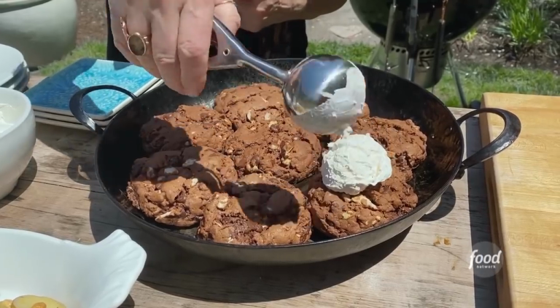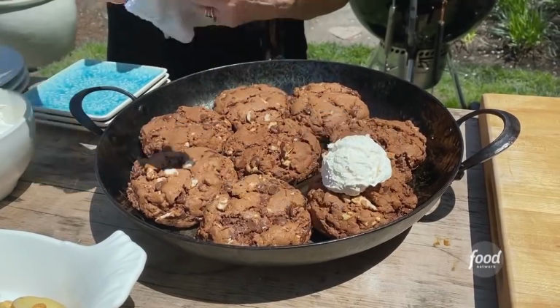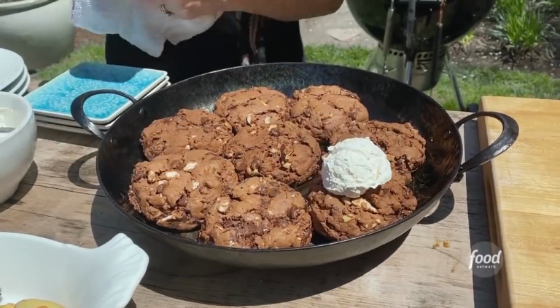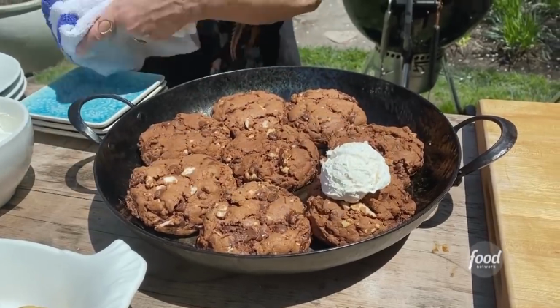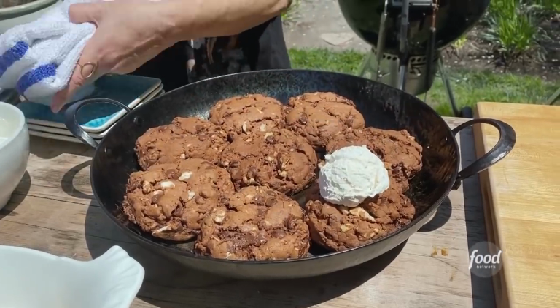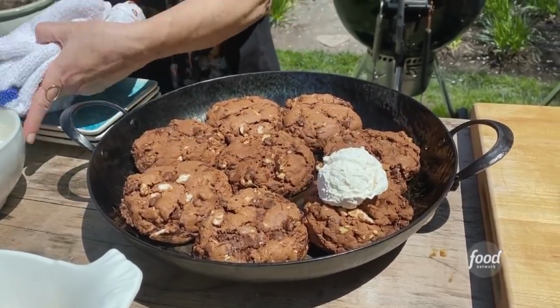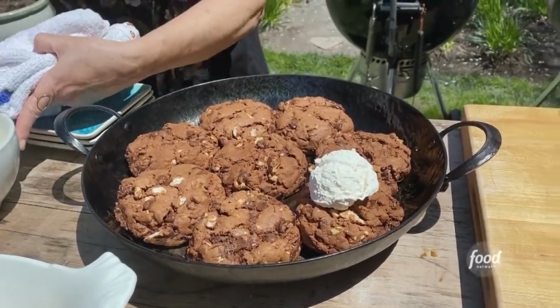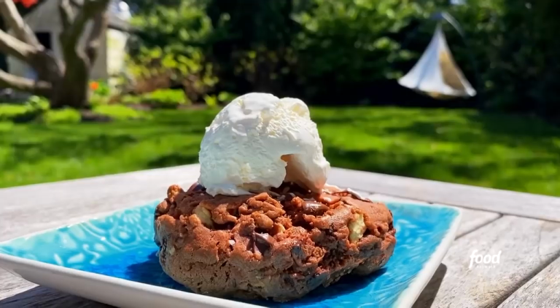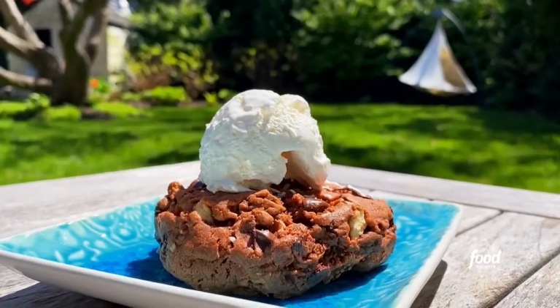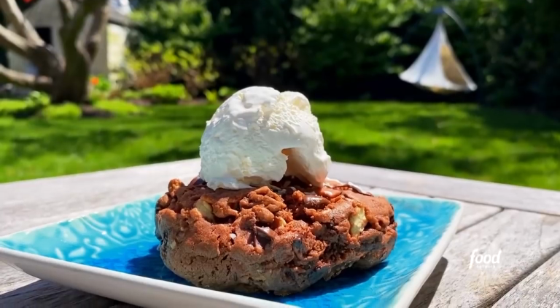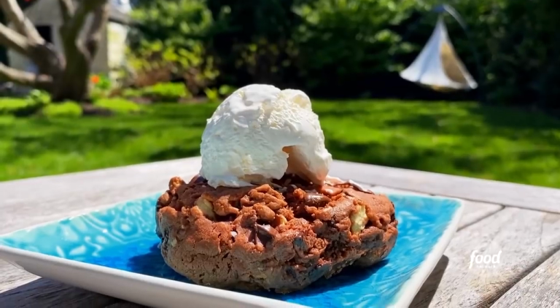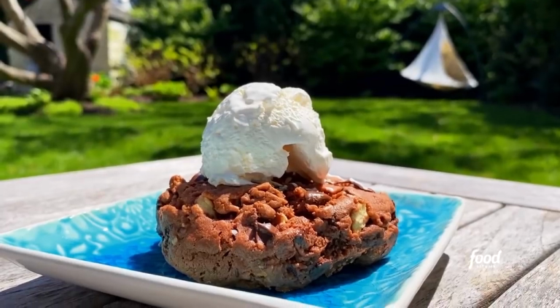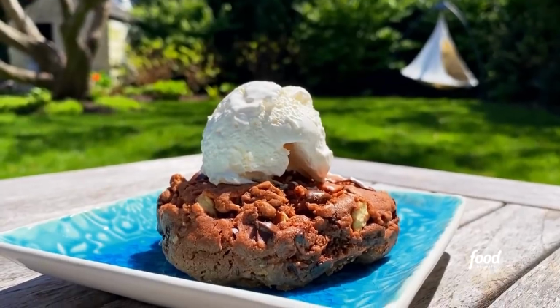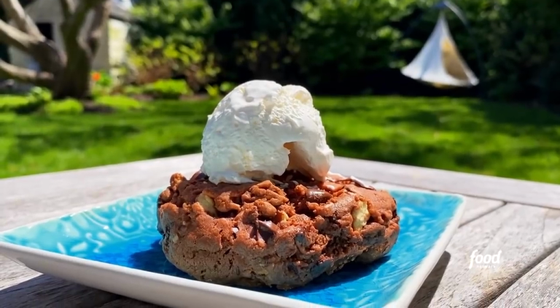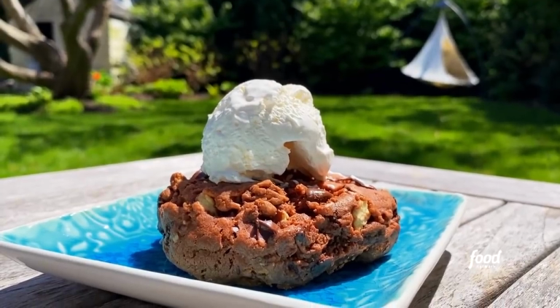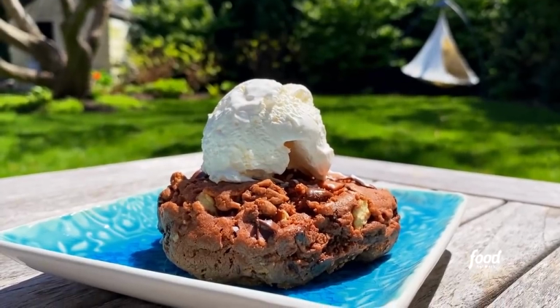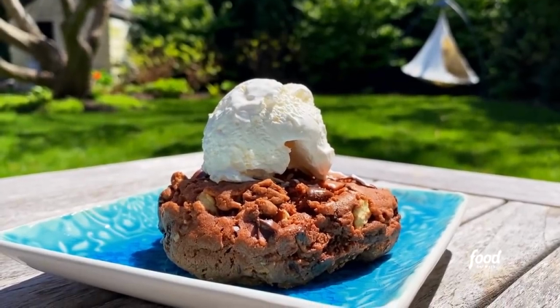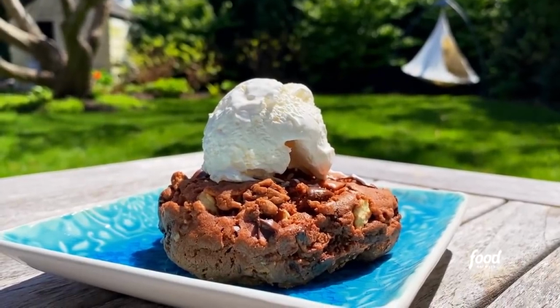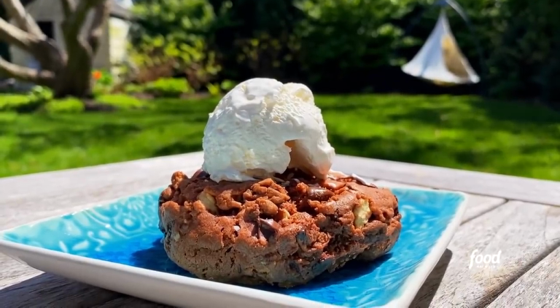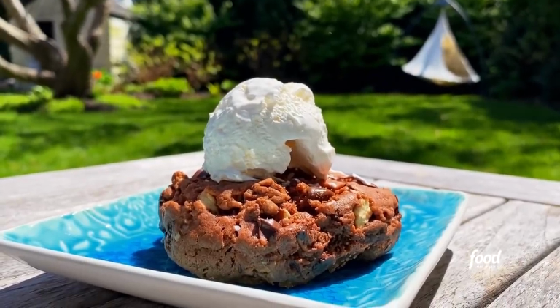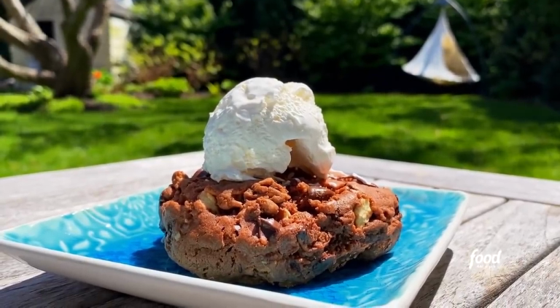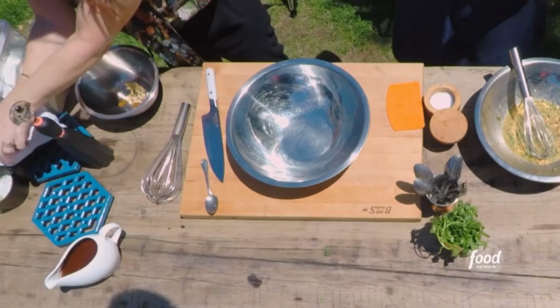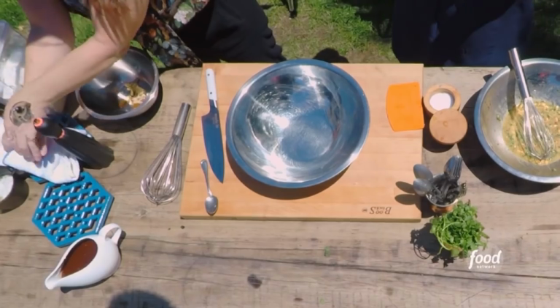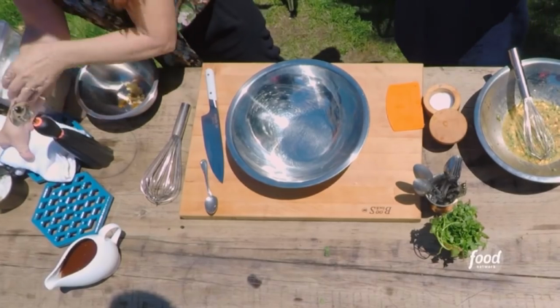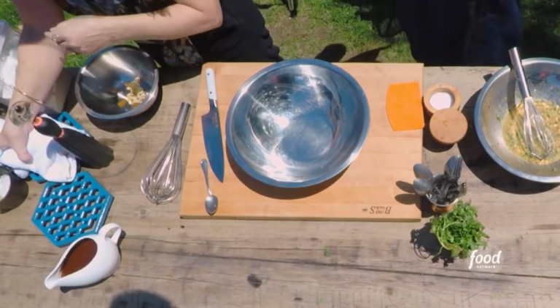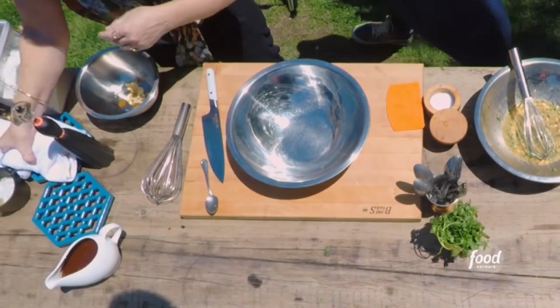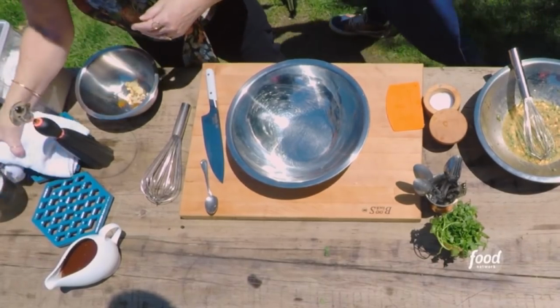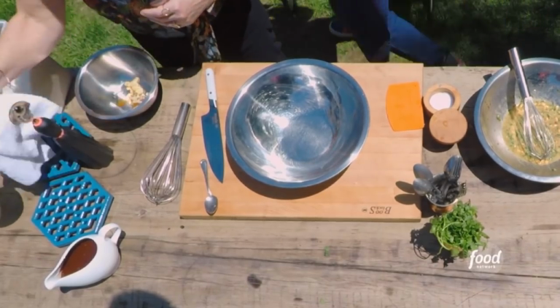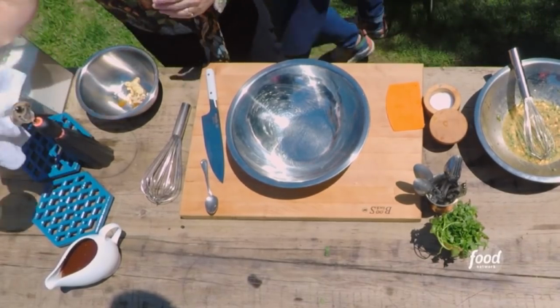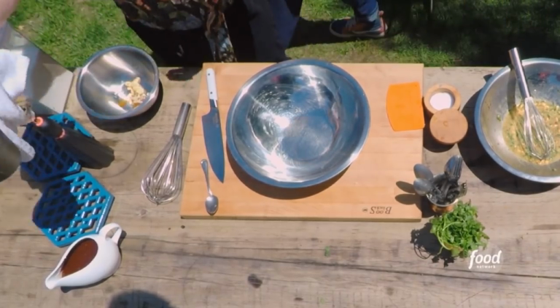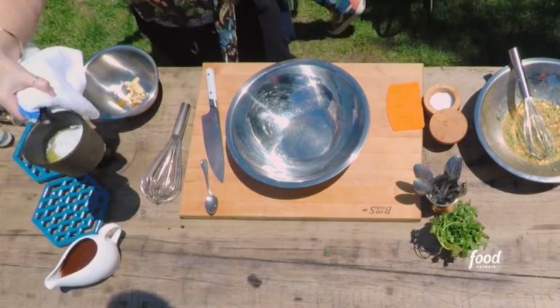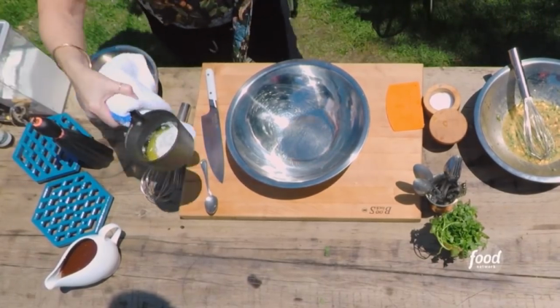Death by chocolate cookies on the grill. I have a cup of melted butter.